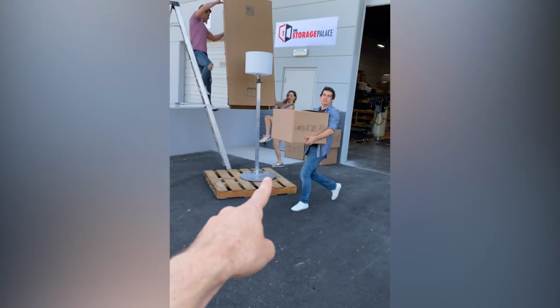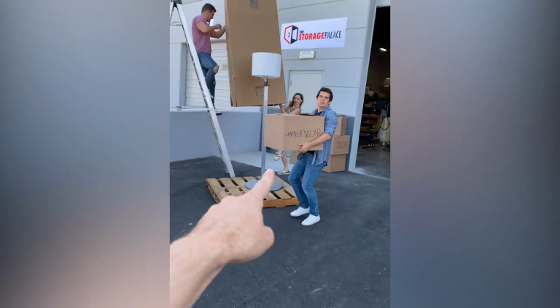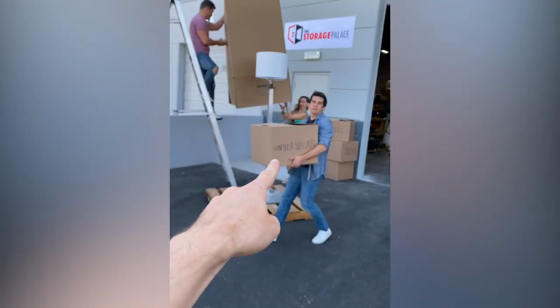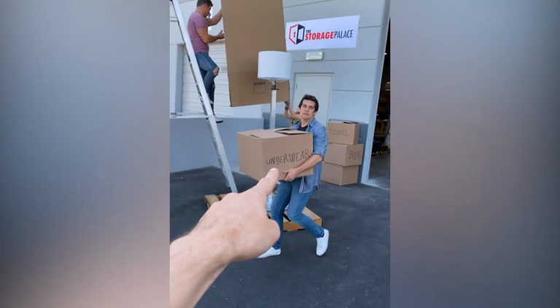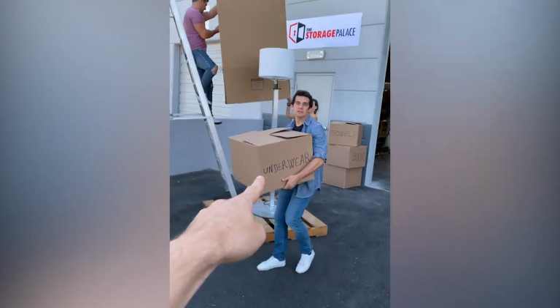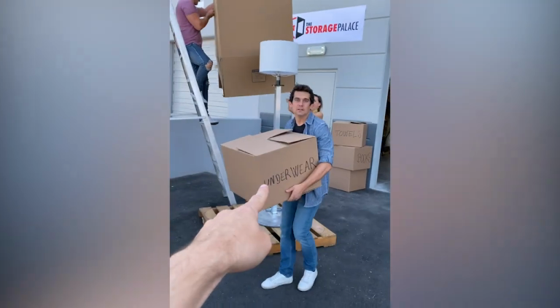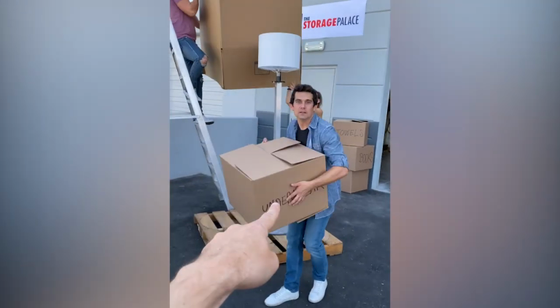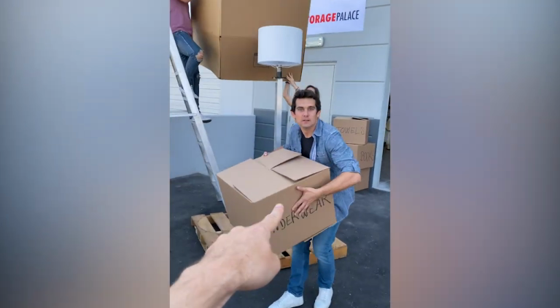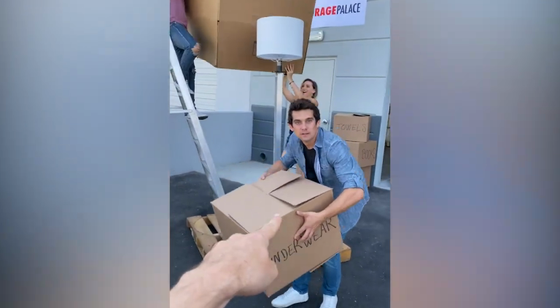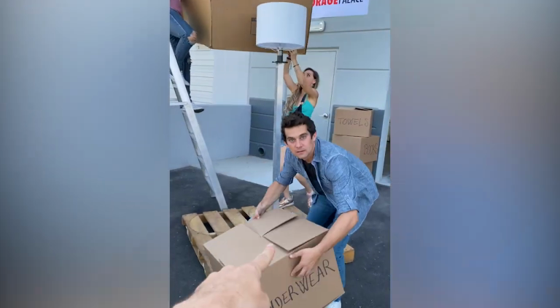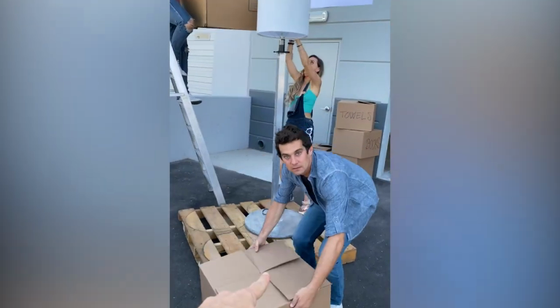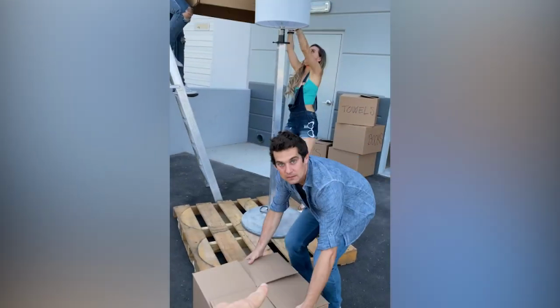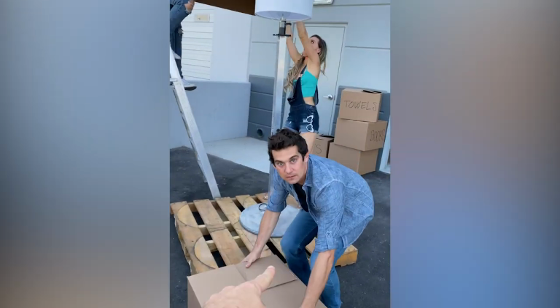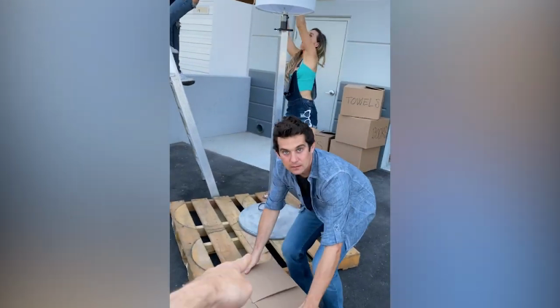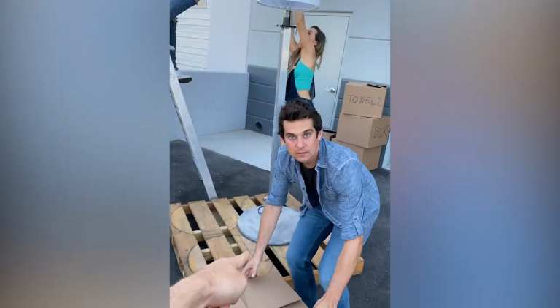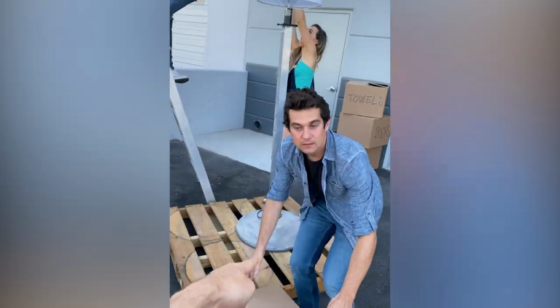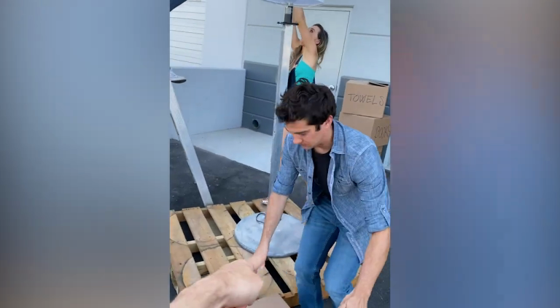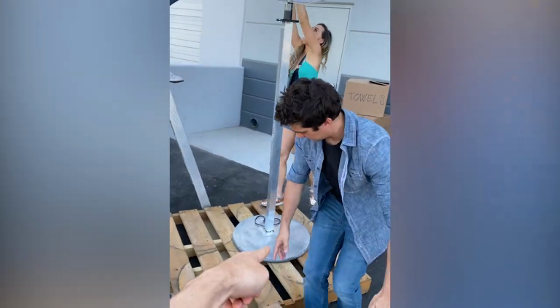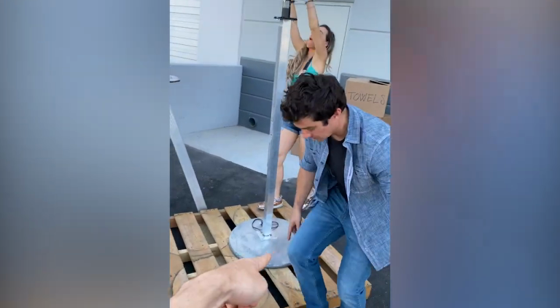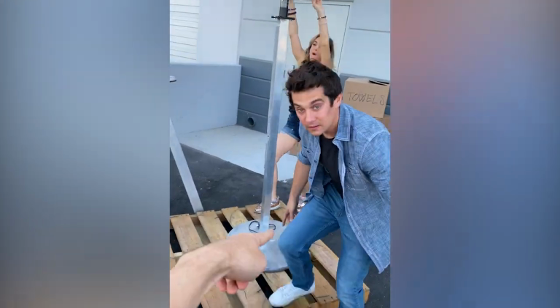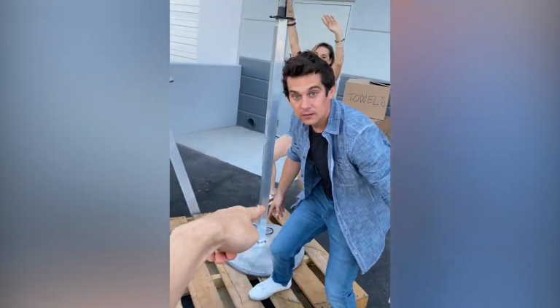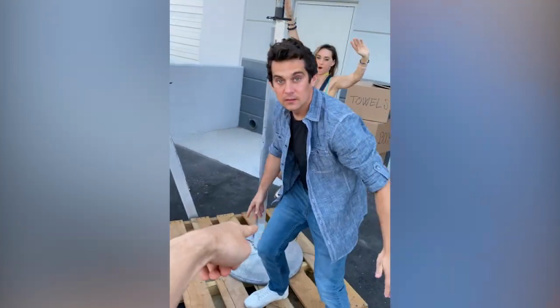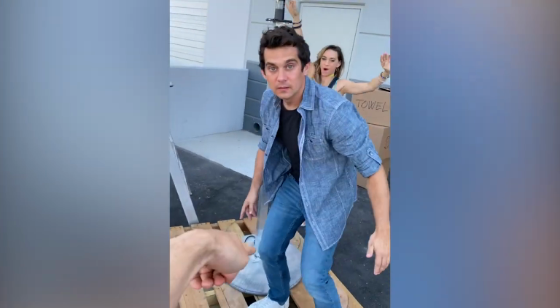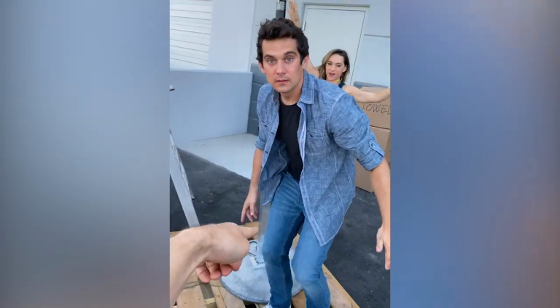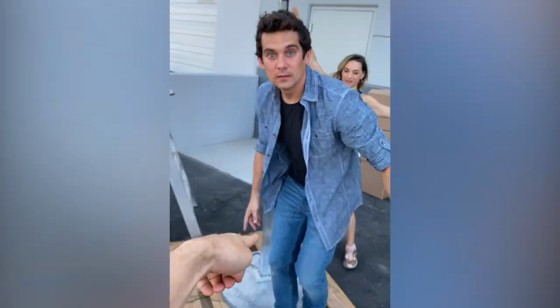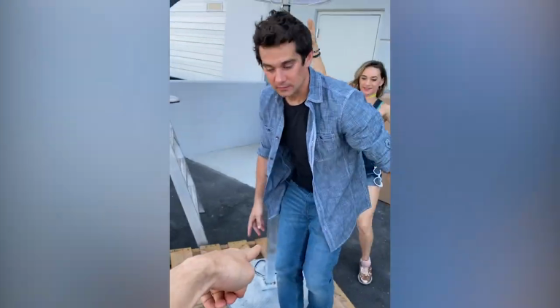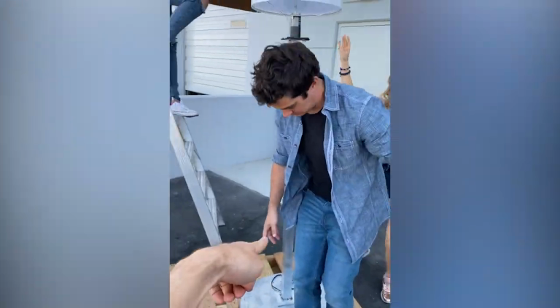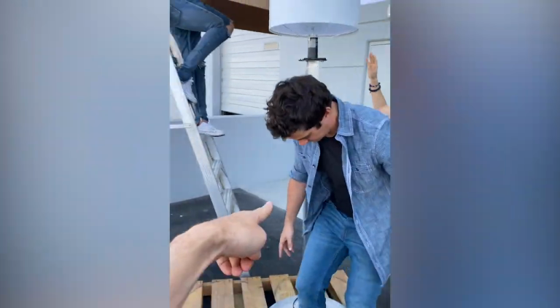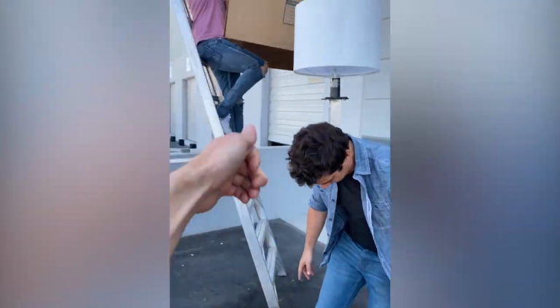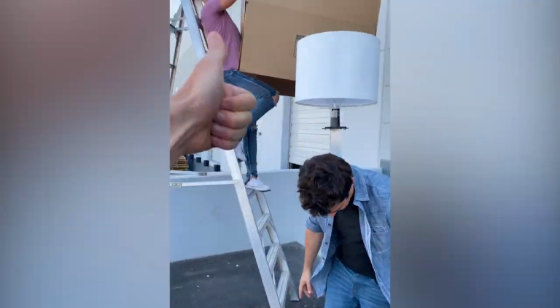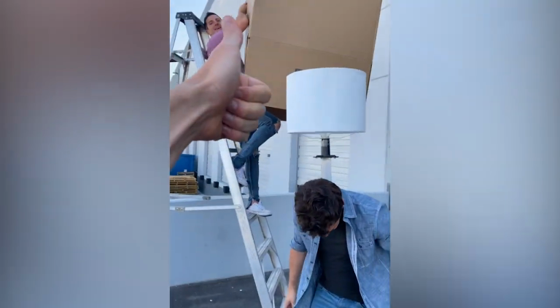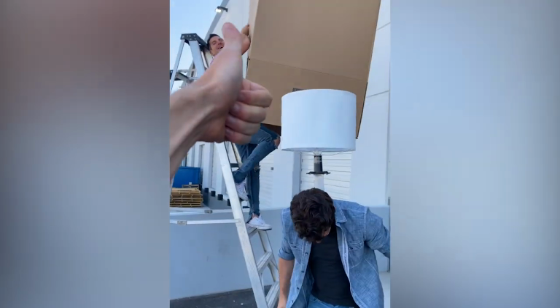Drop that box, drop that box. Get on the pallet — like on the lamp, actually on the lamp. Okay, all right.